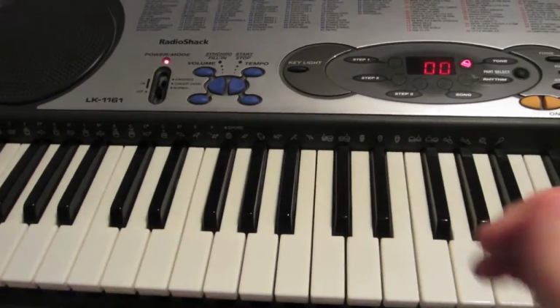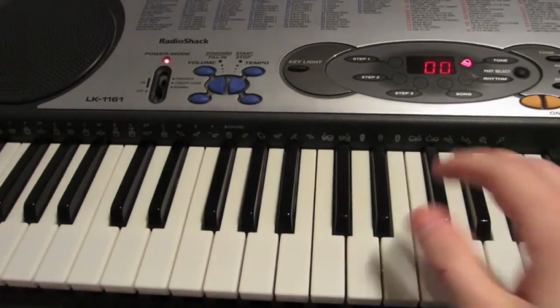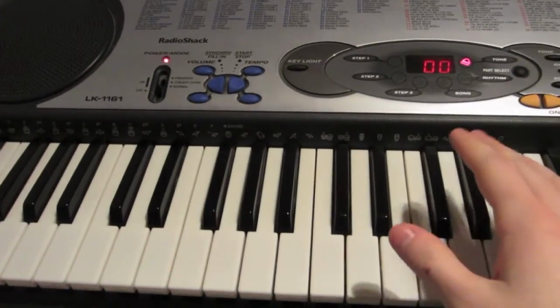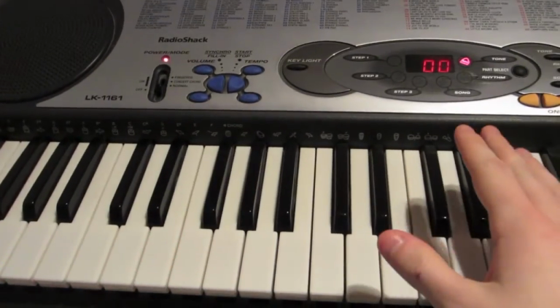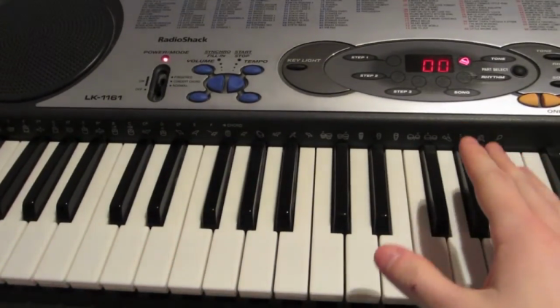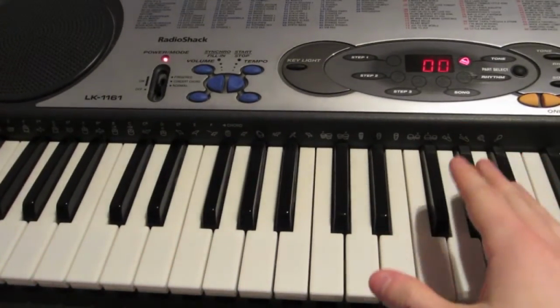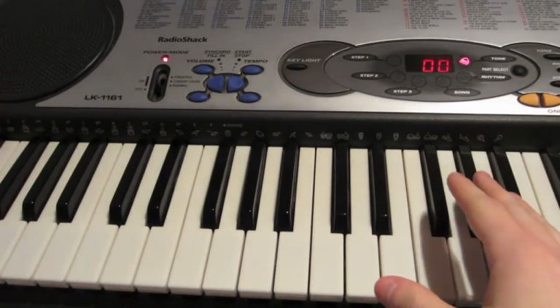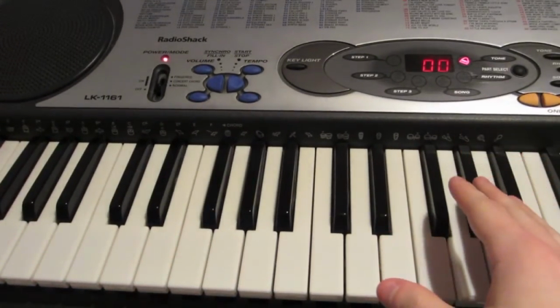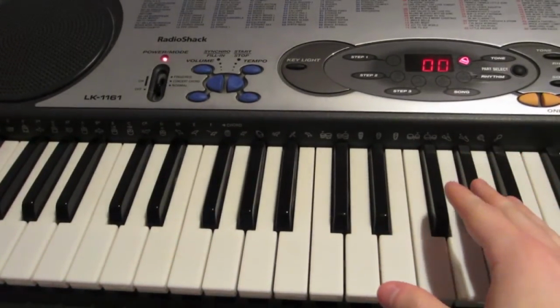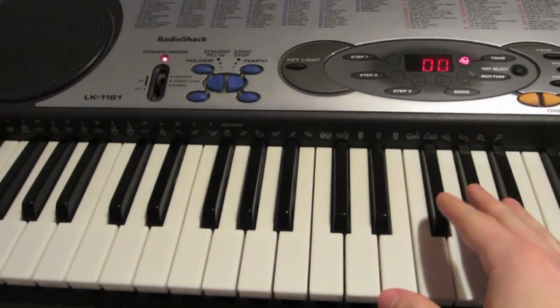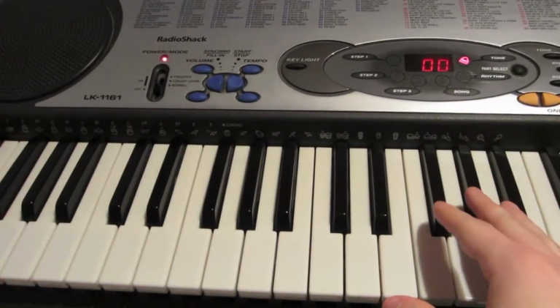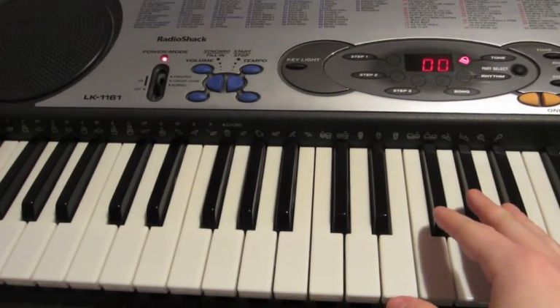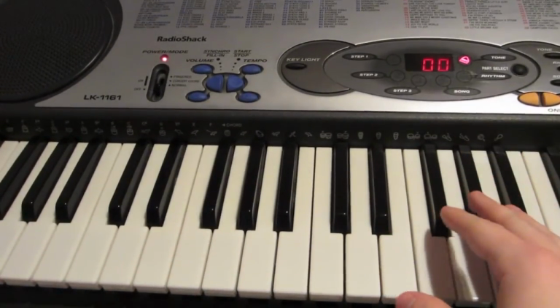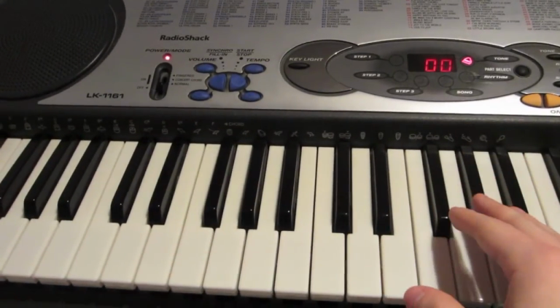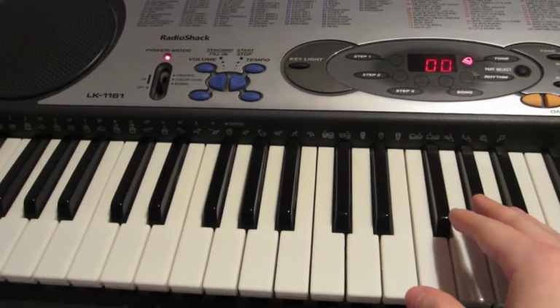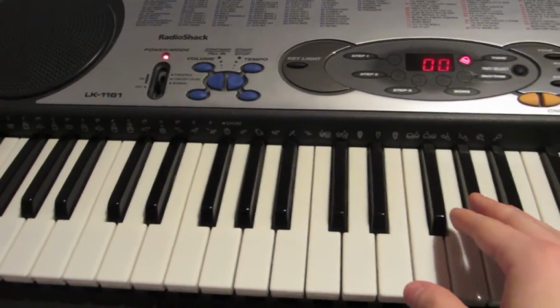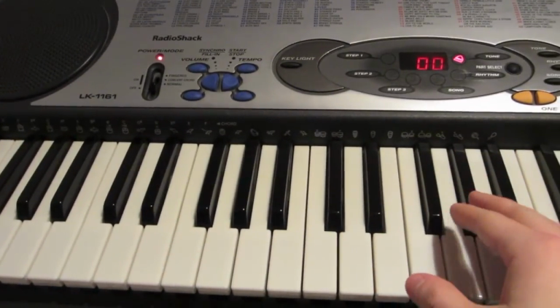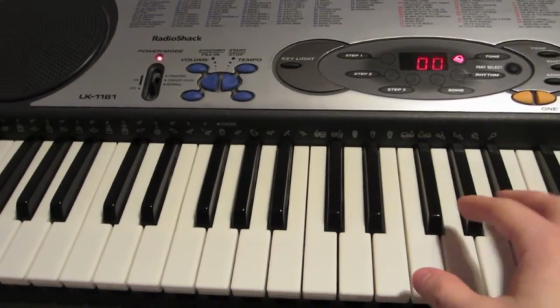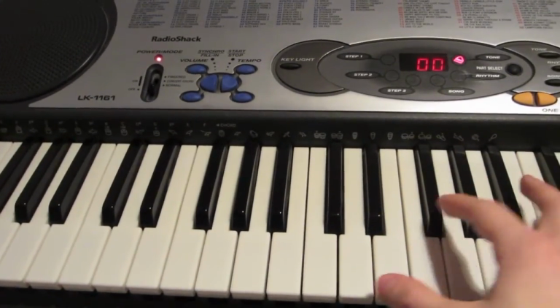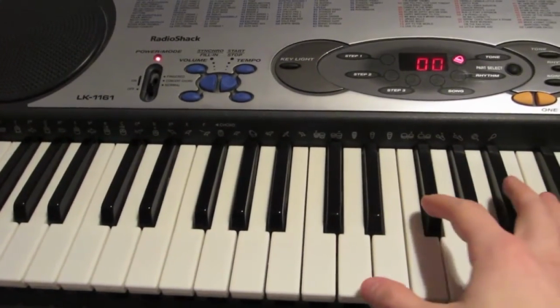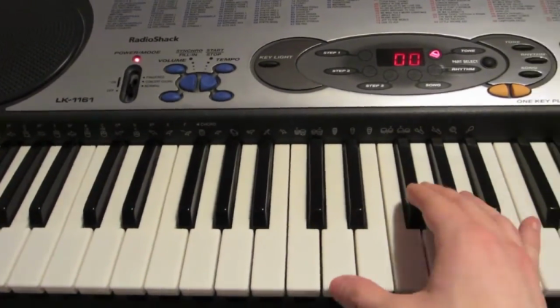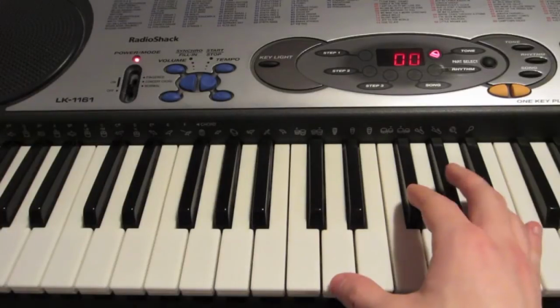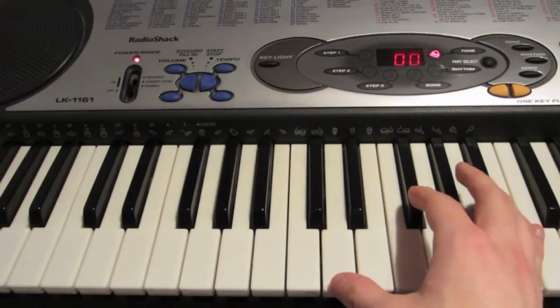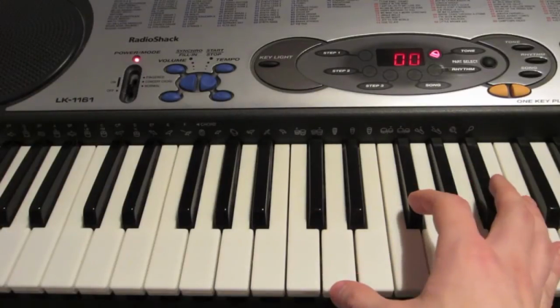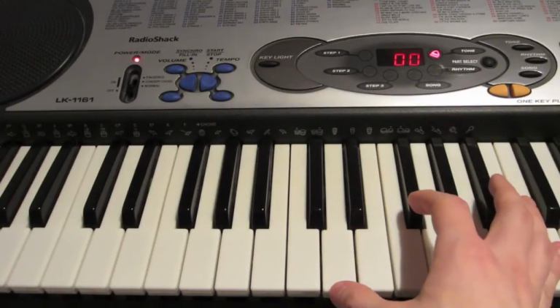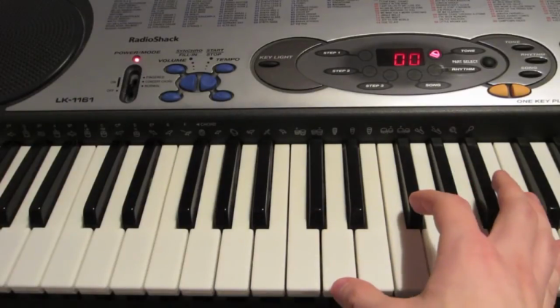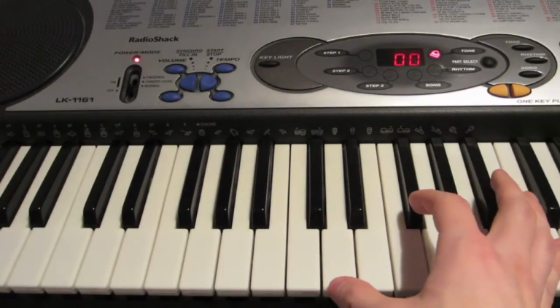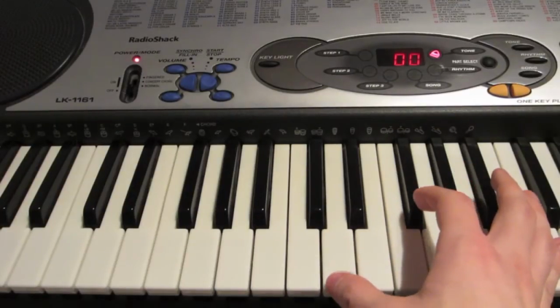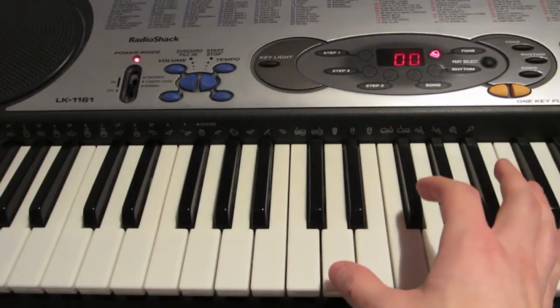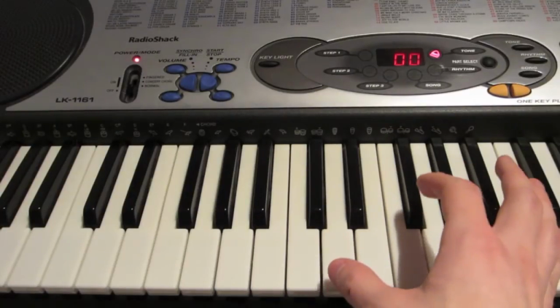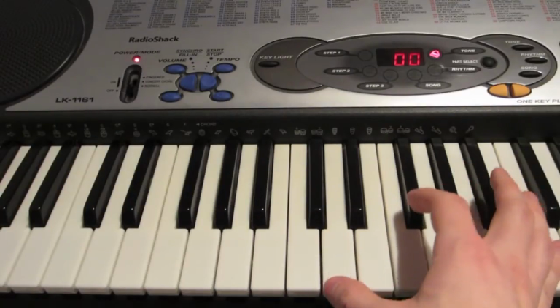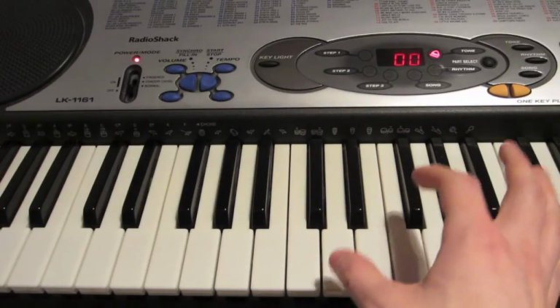Now for your right hand, you're going to be playing these notes together. For your right hand, you'll be playing these notes for the verse.